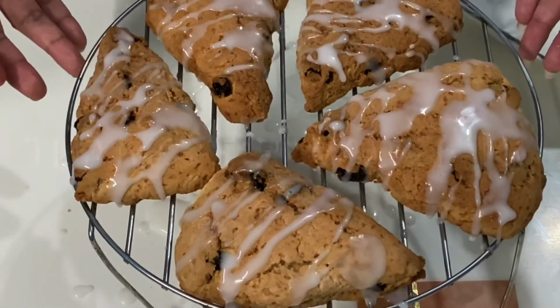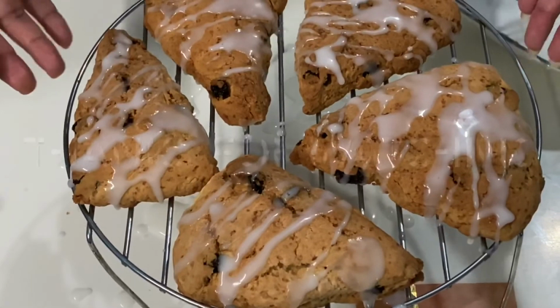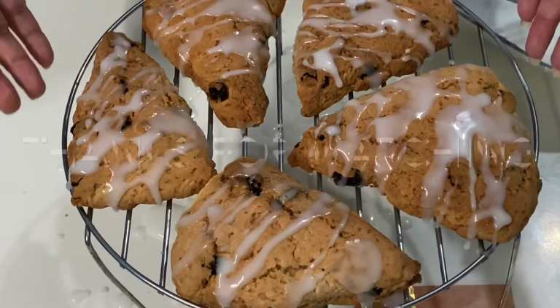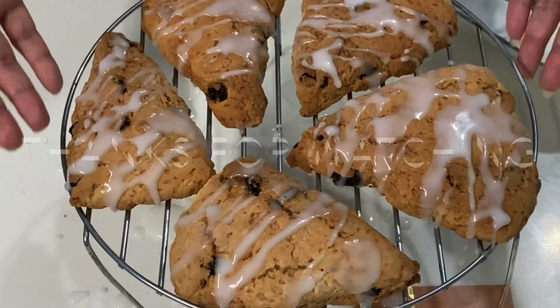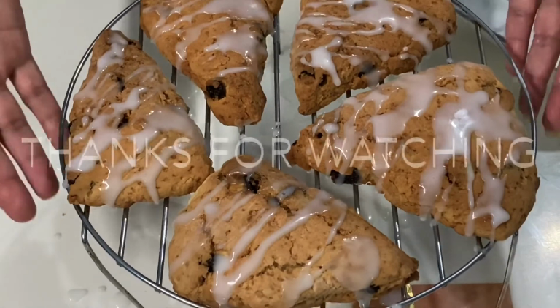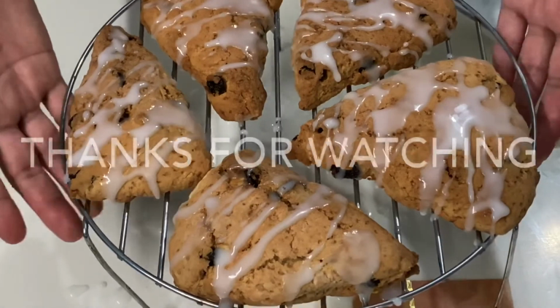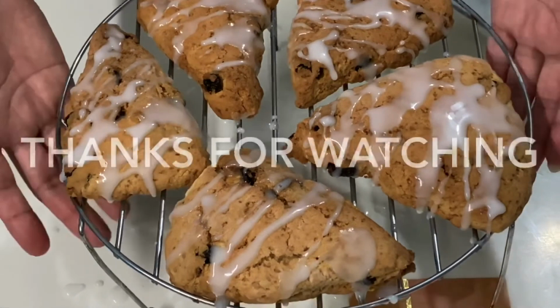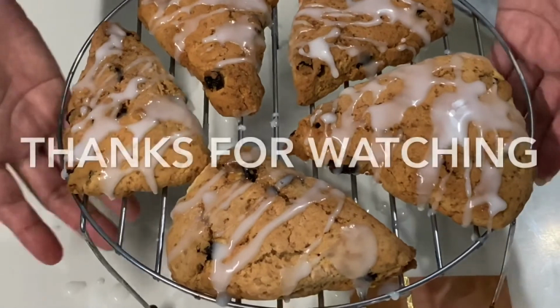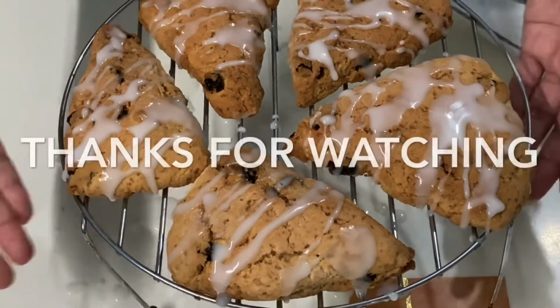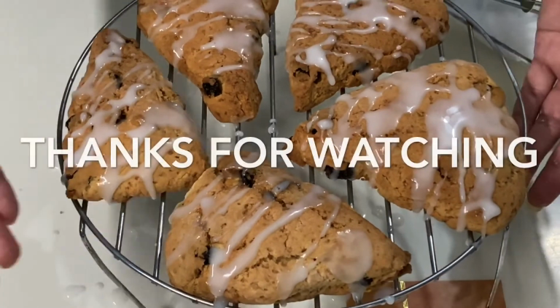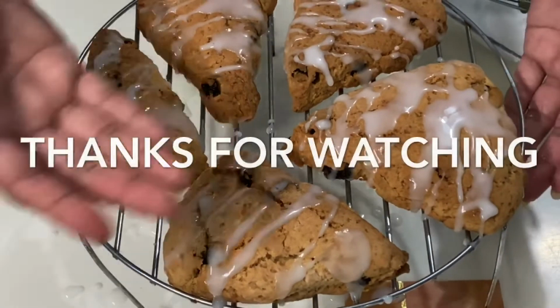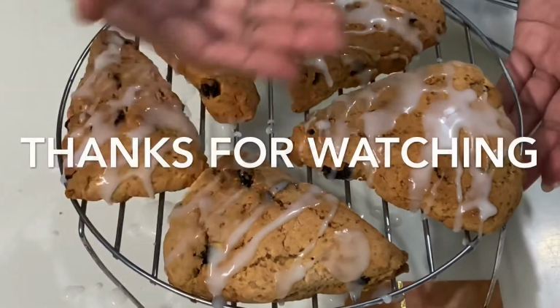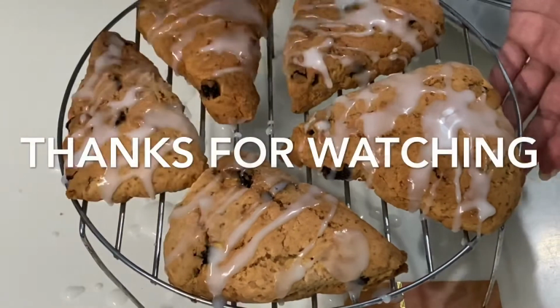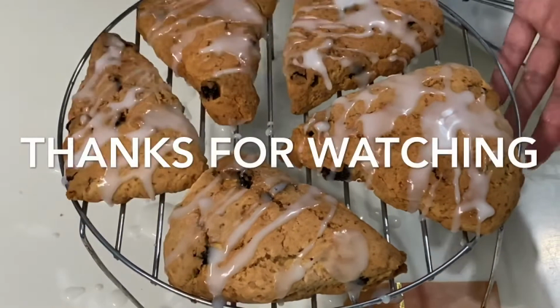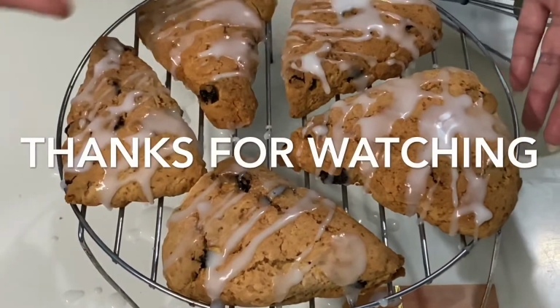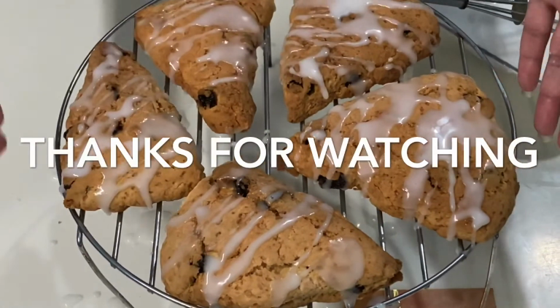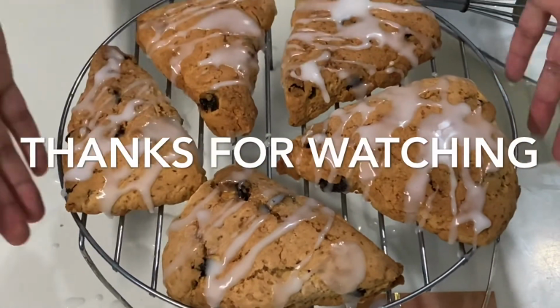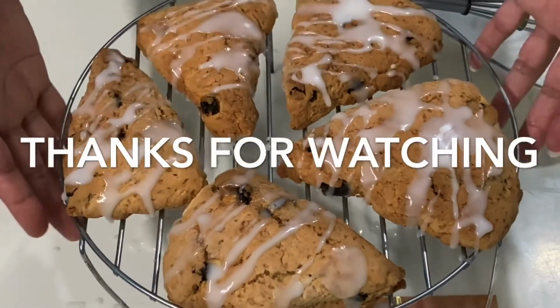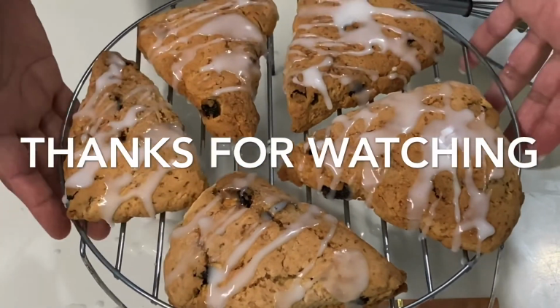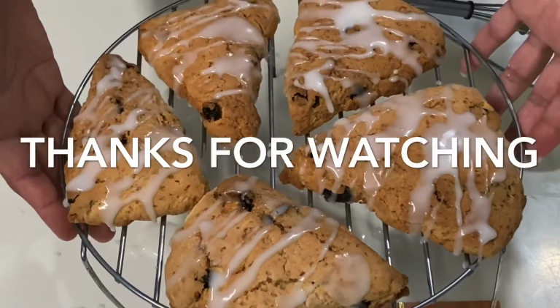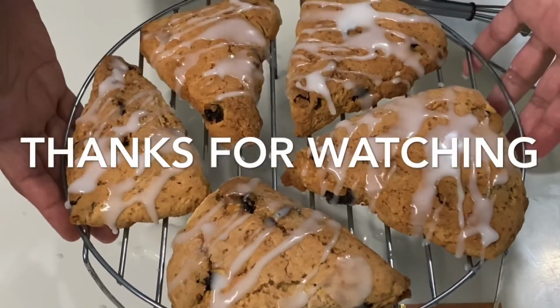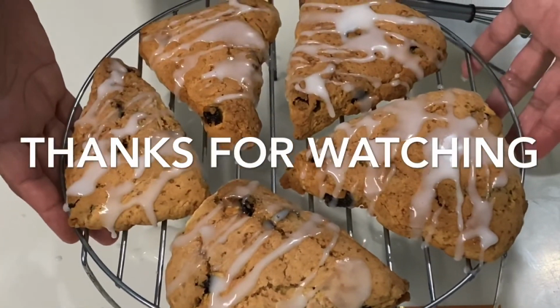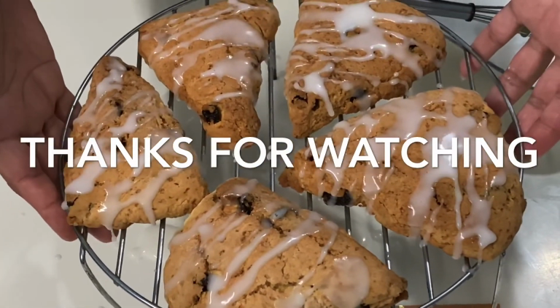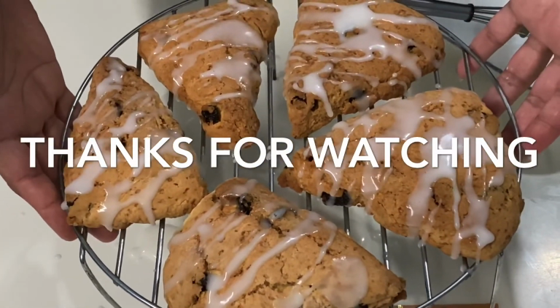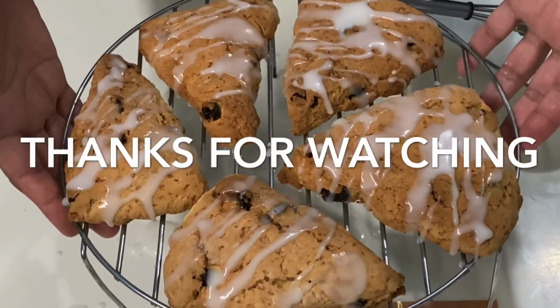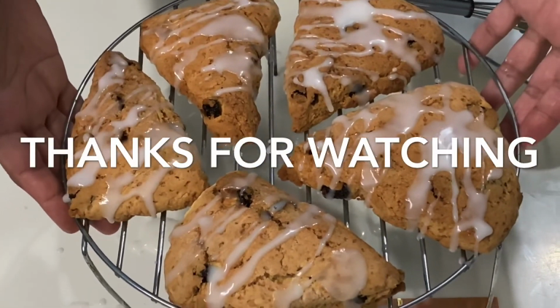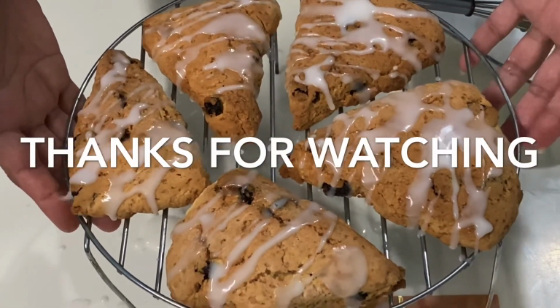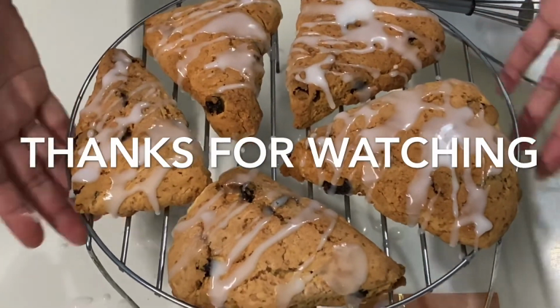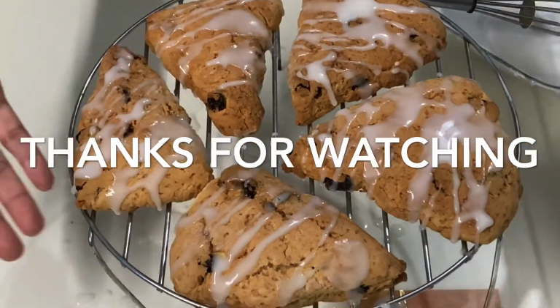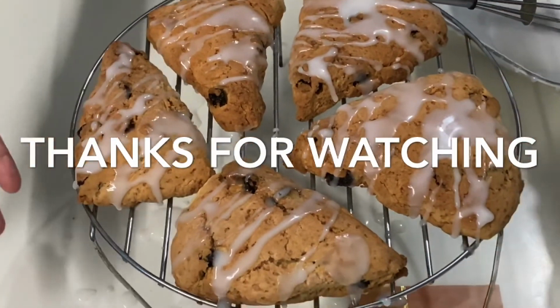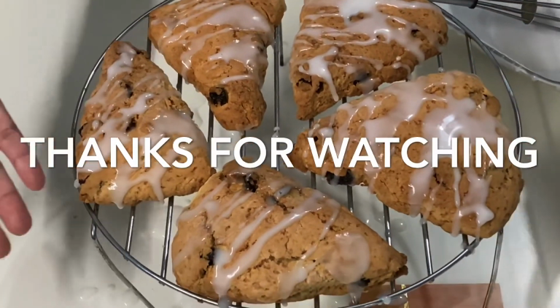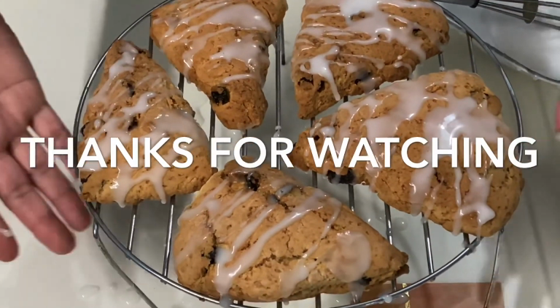This is done — this is how it looks. Now I'll let it settle for around one hour and then I'll serve.